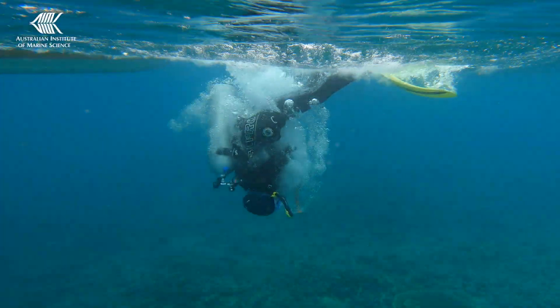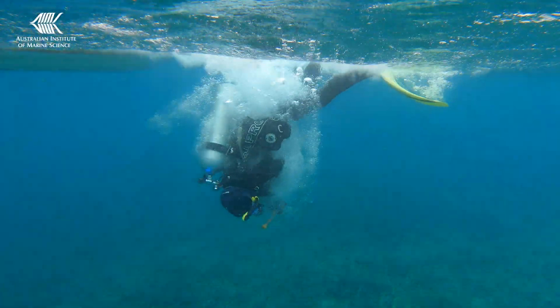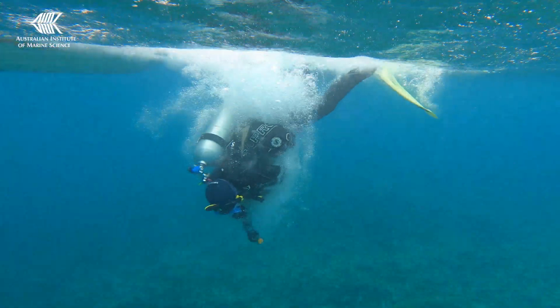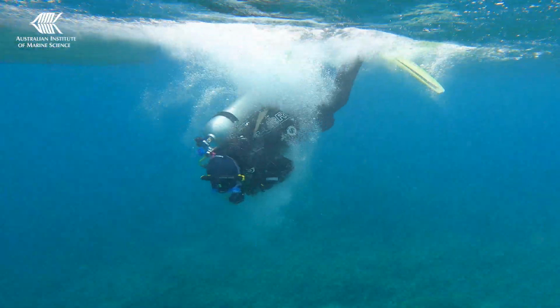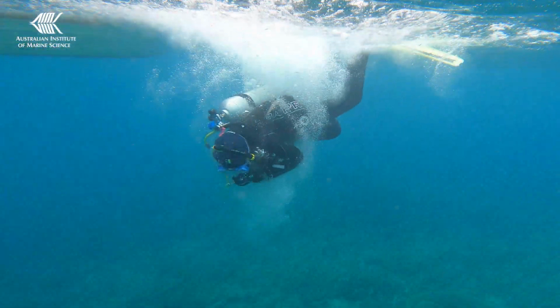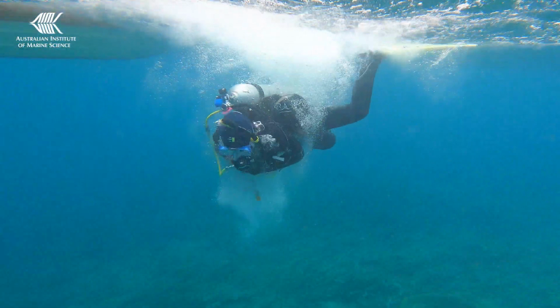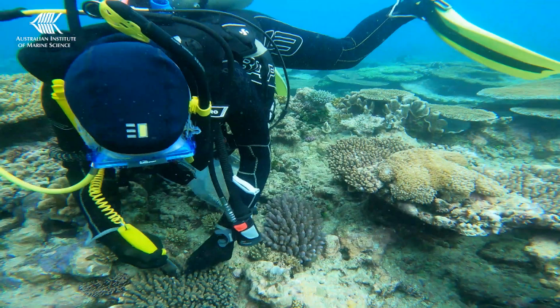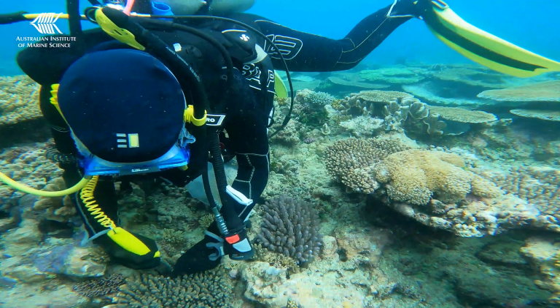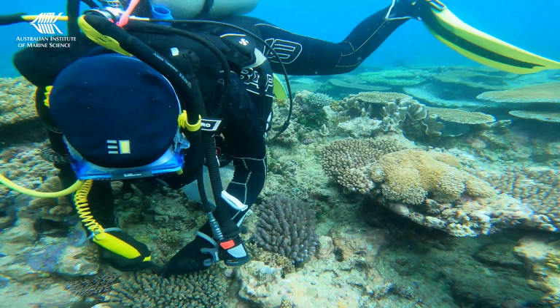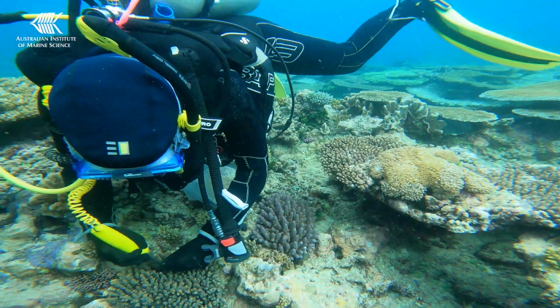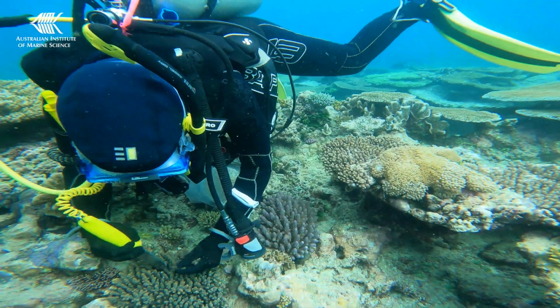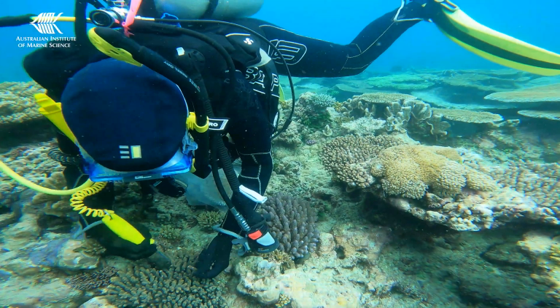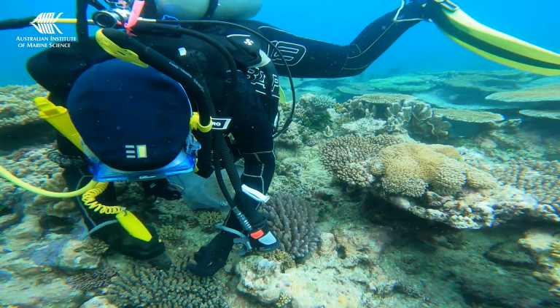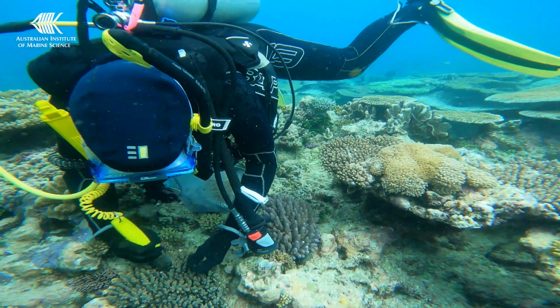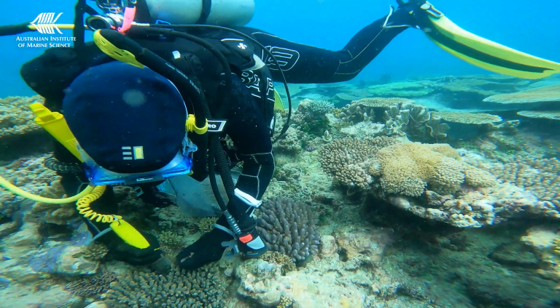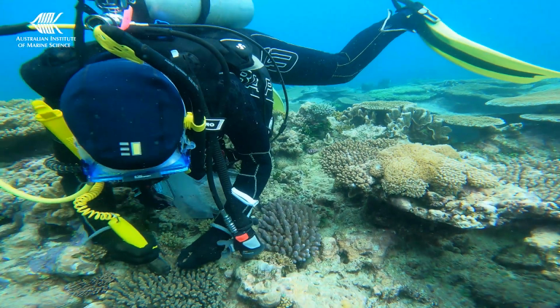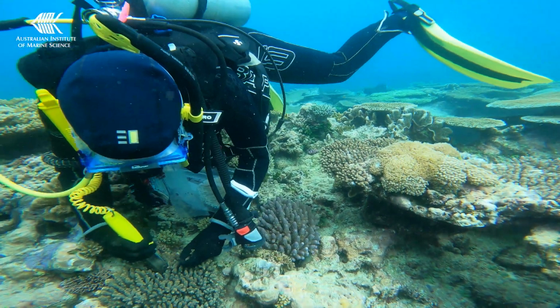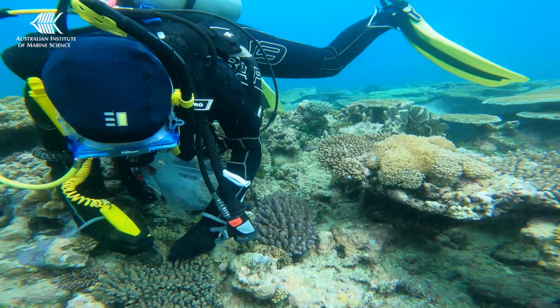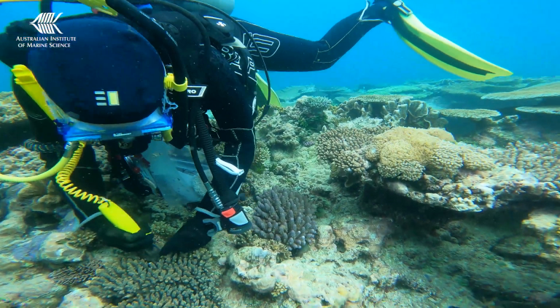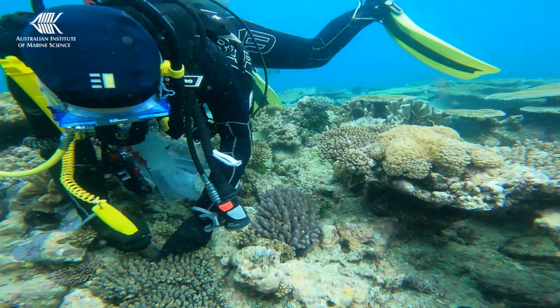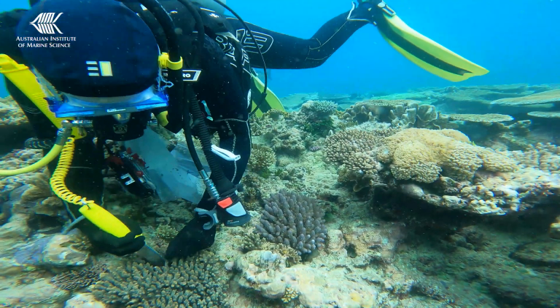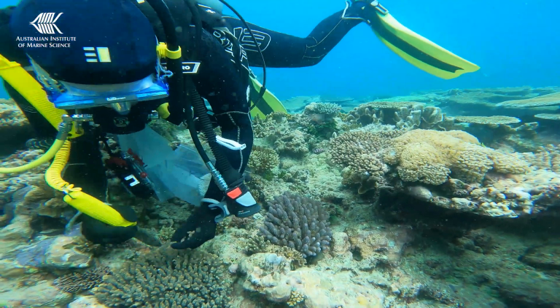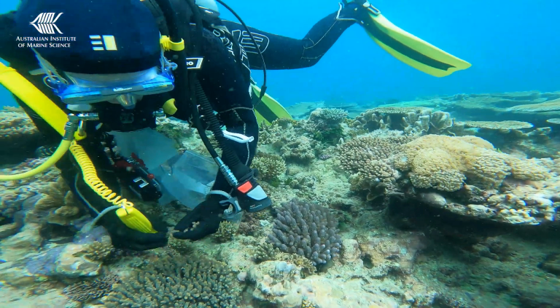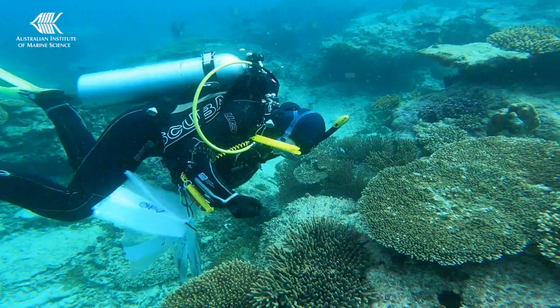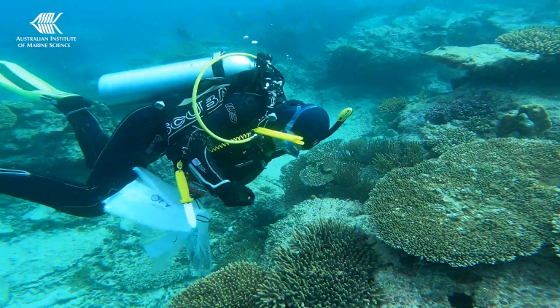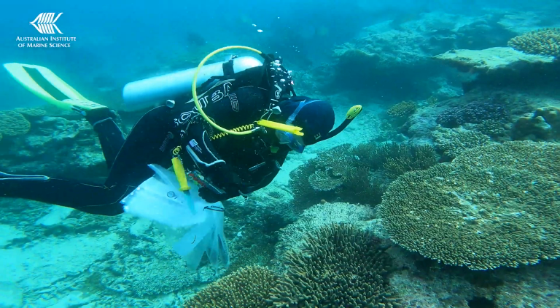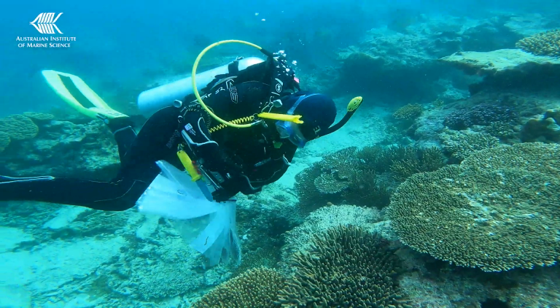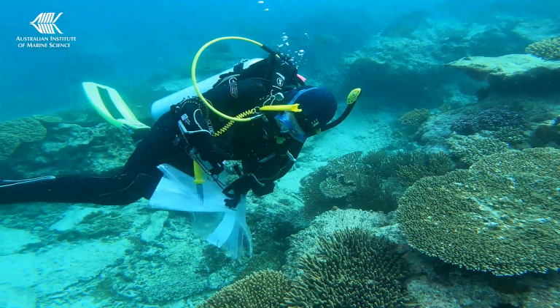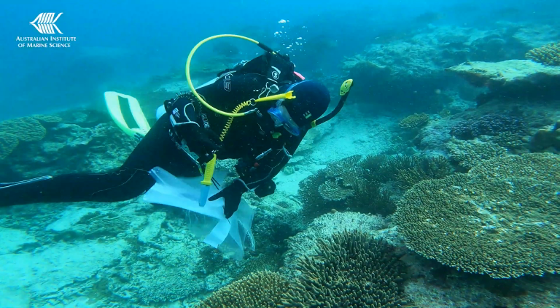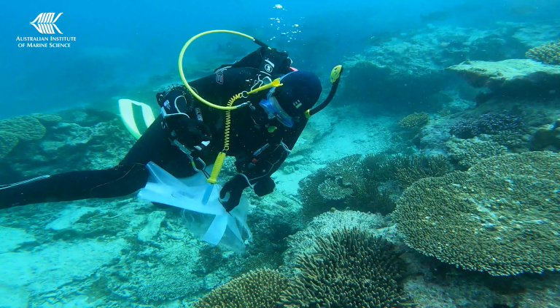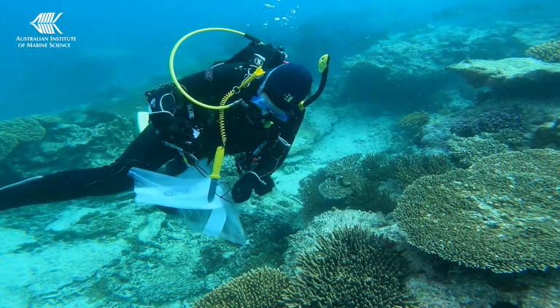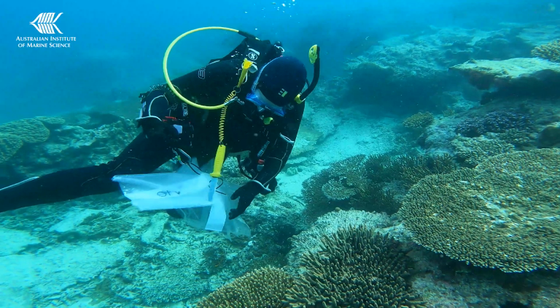We're collecting coral samples from across the Great Barrier Reef, from Lizard Island in the north to Heron Island in the south.